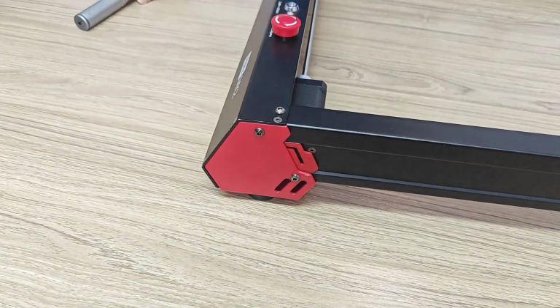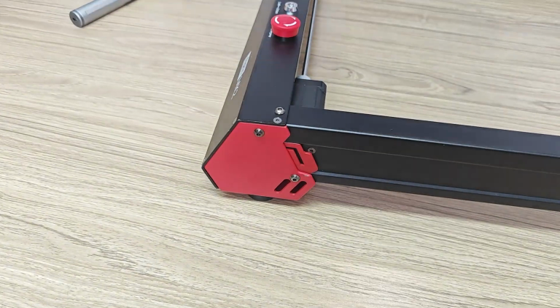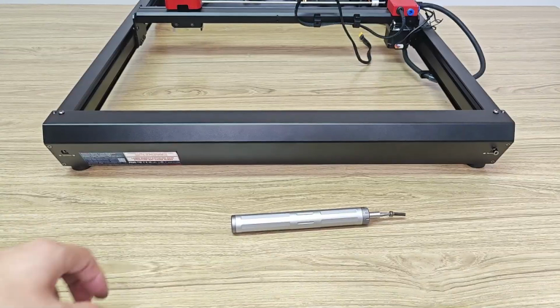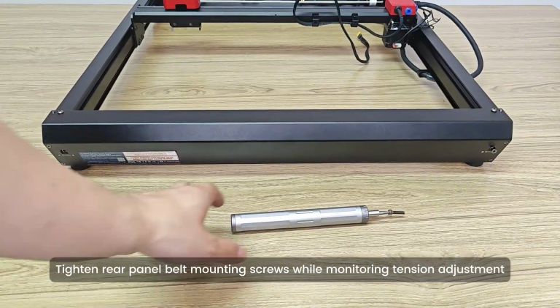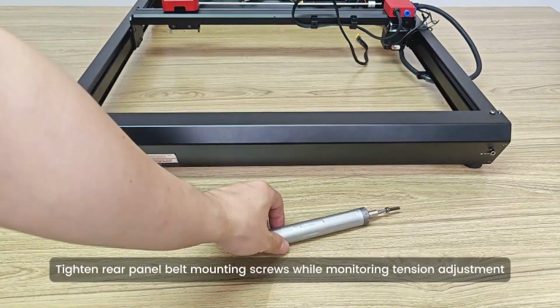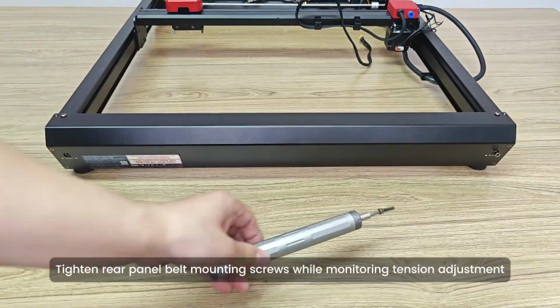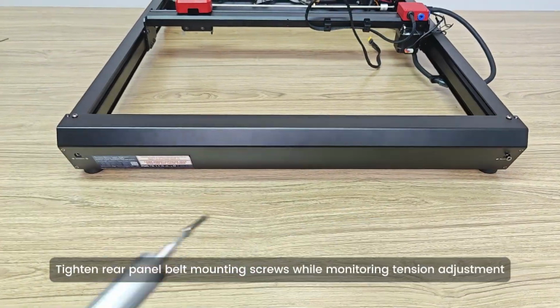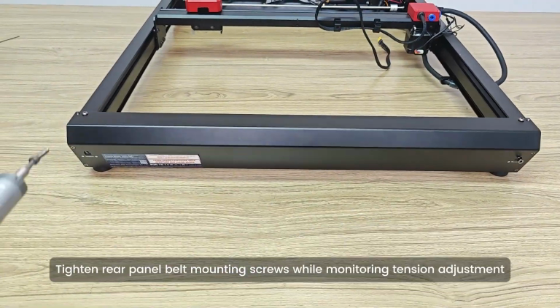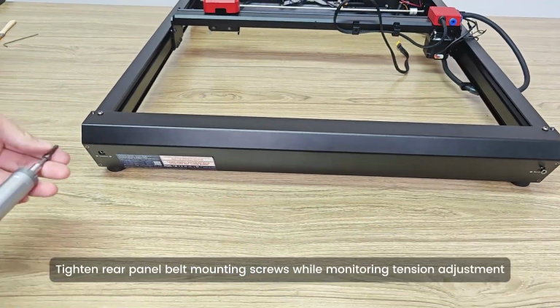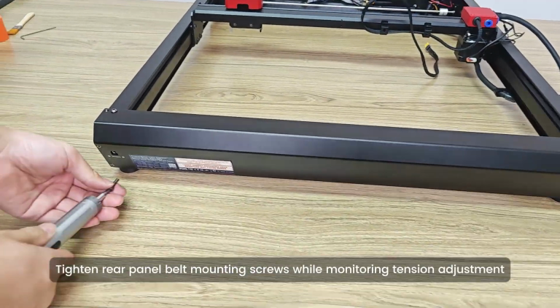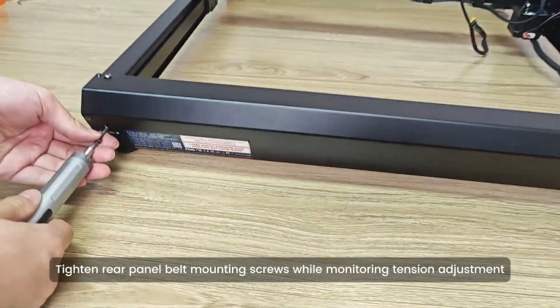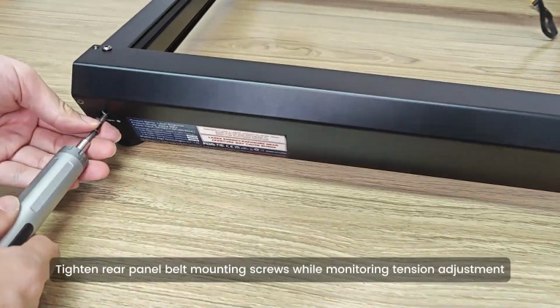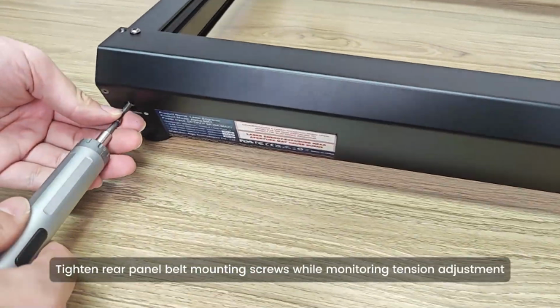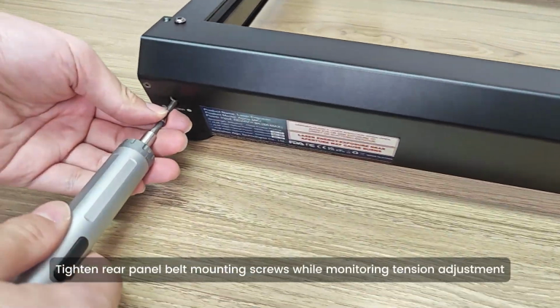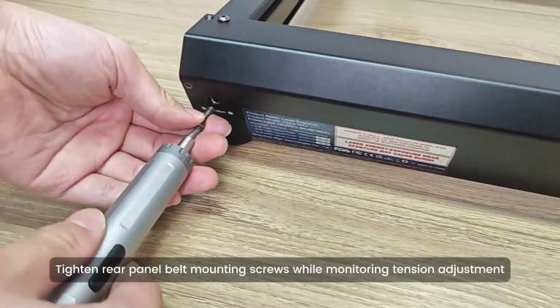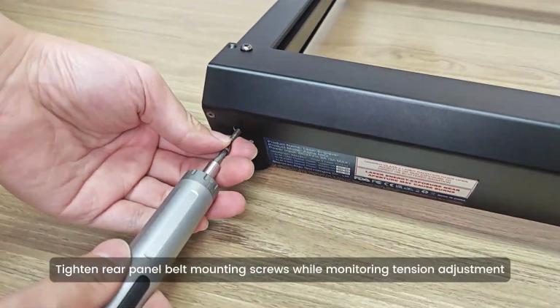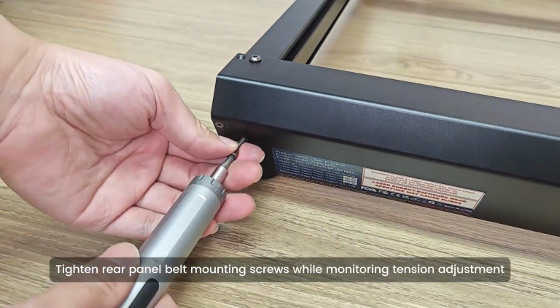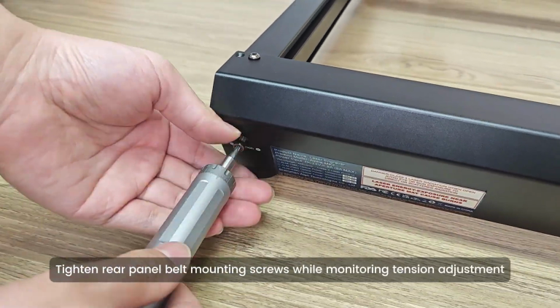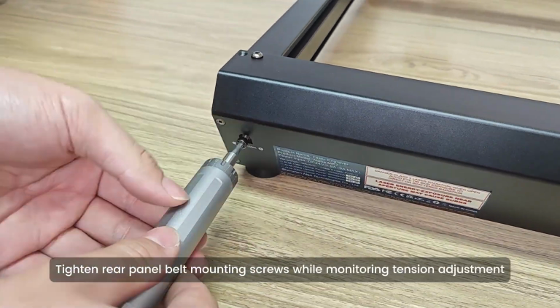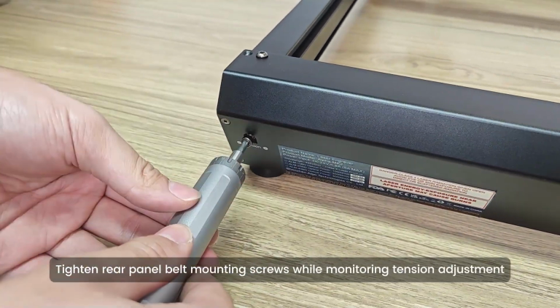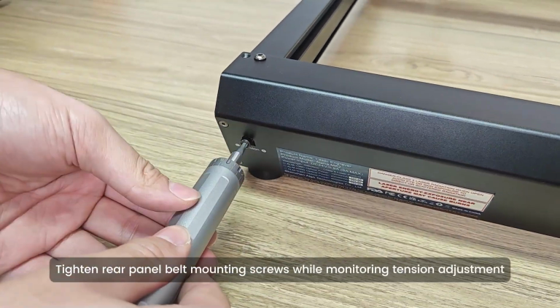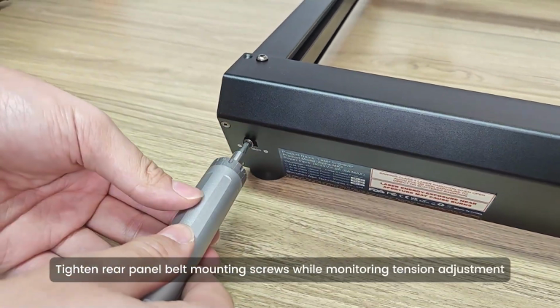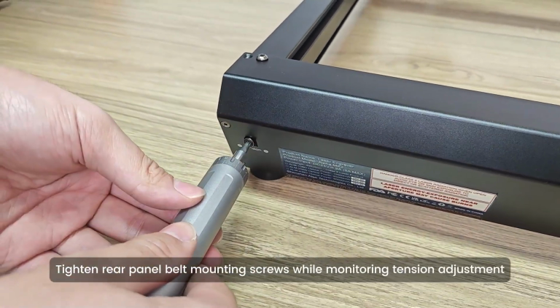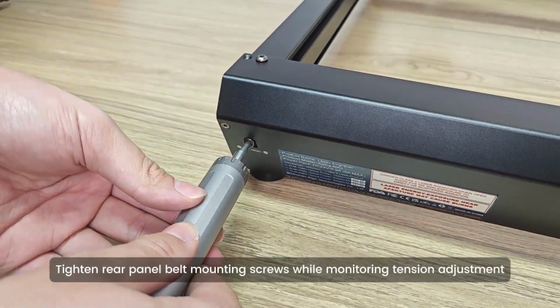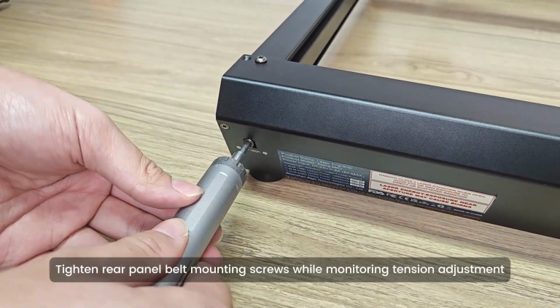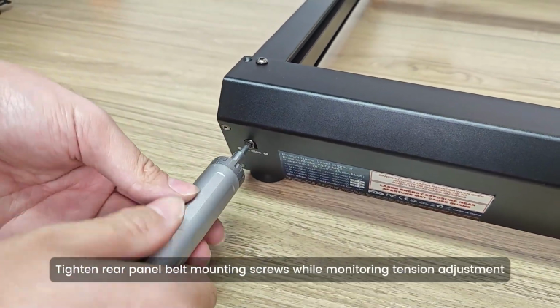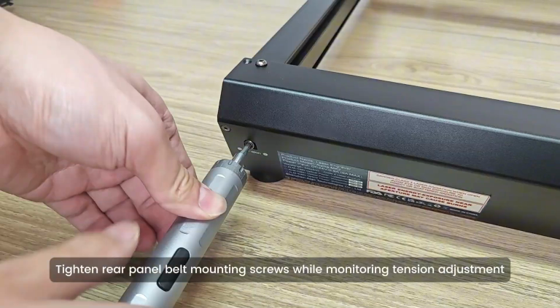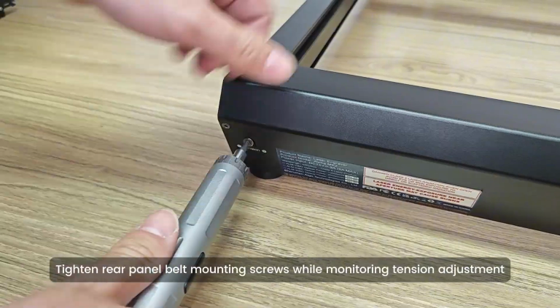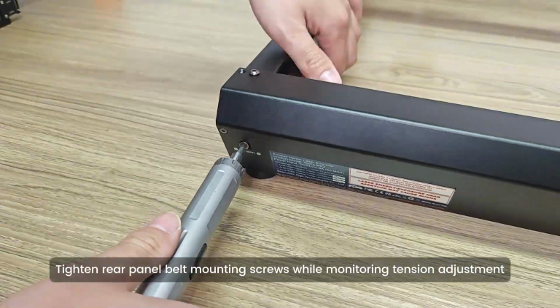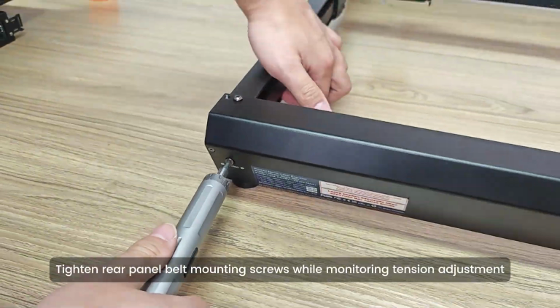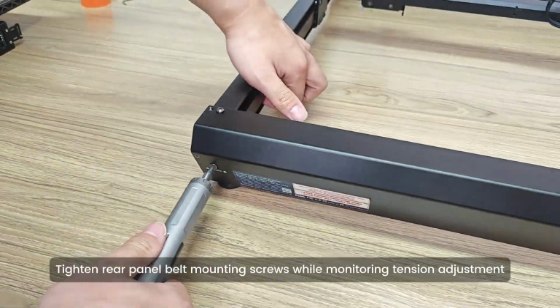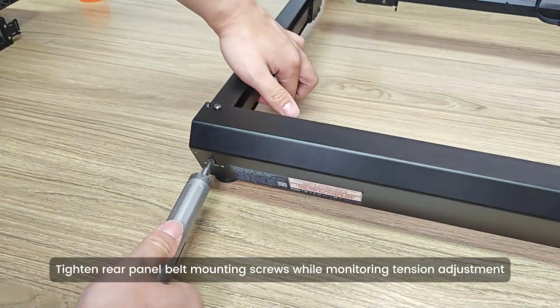Tighten rear panel belt mounting screws while monitoring tension adjustment.